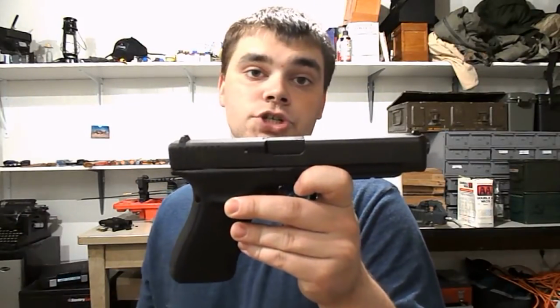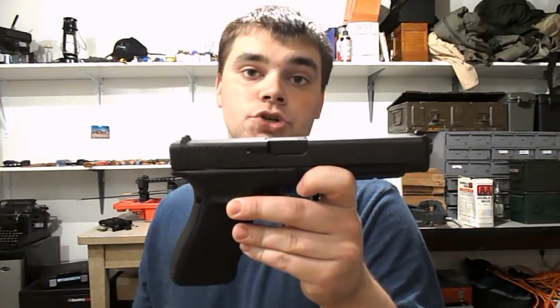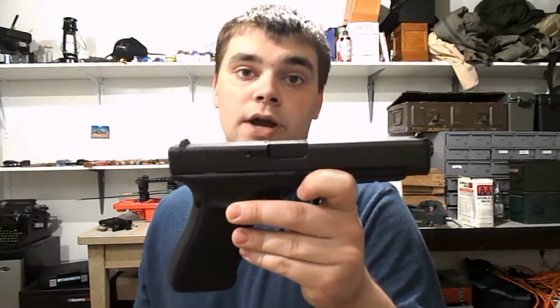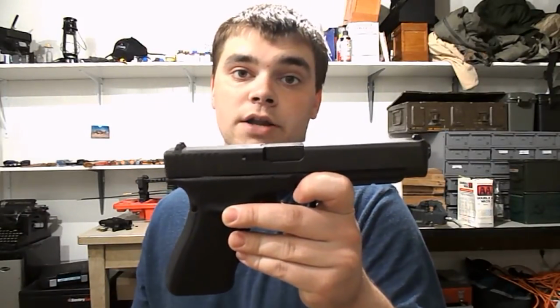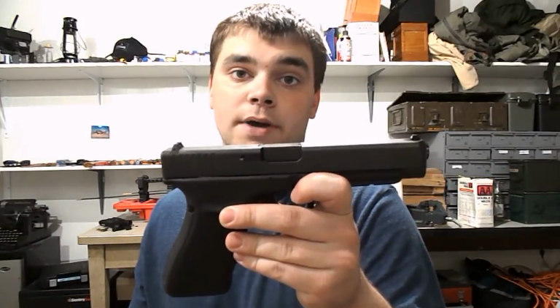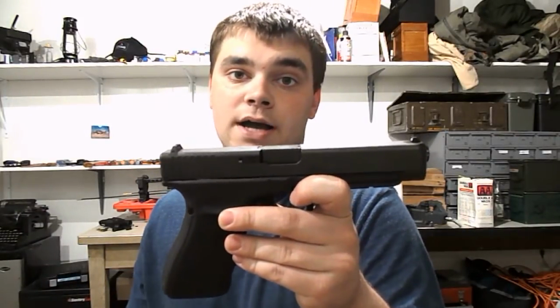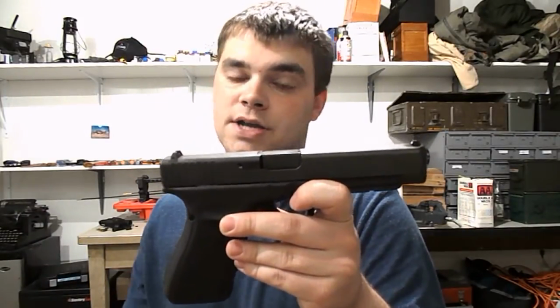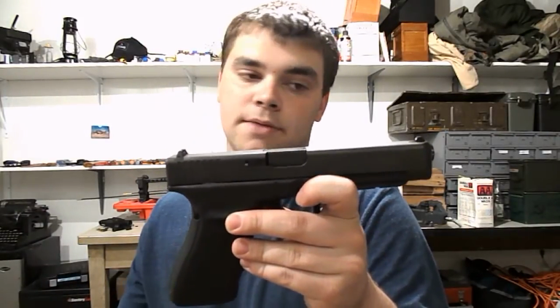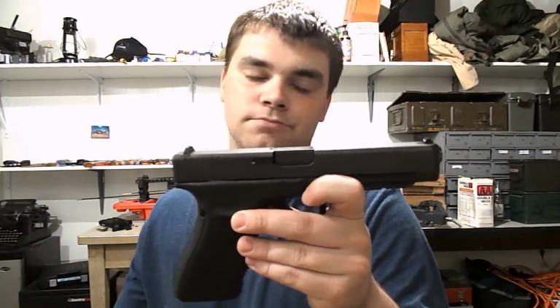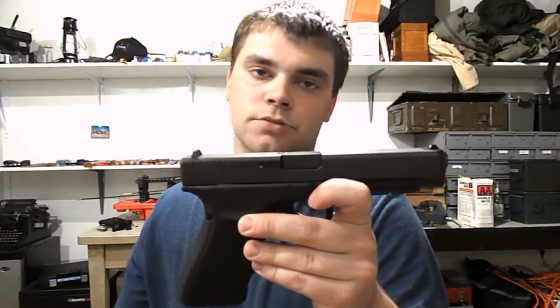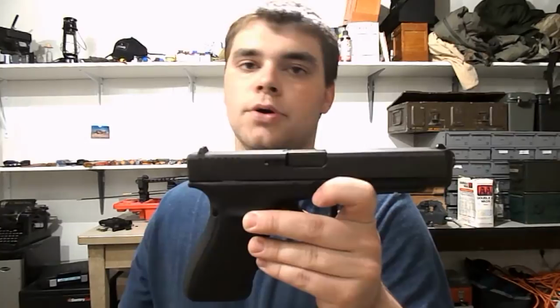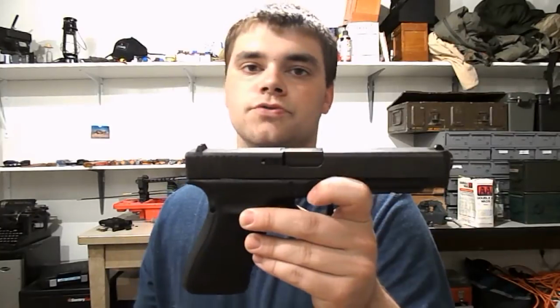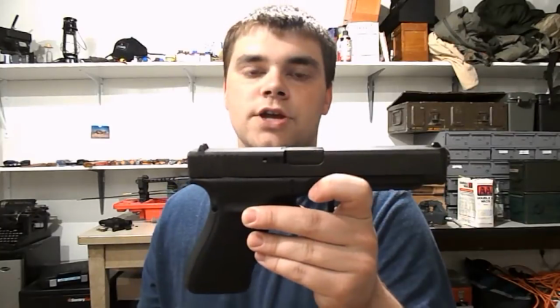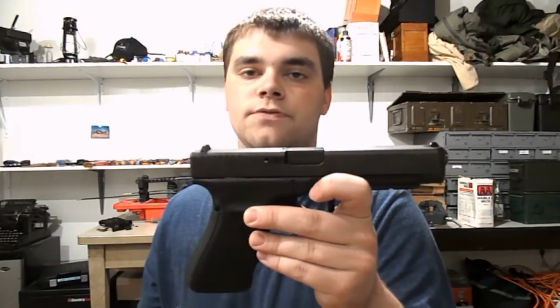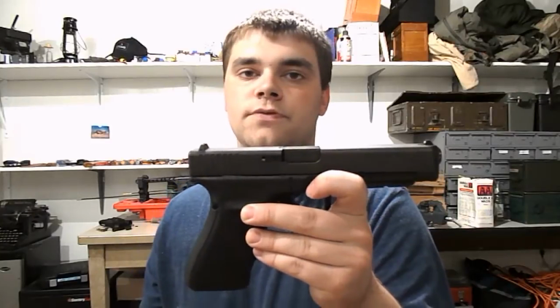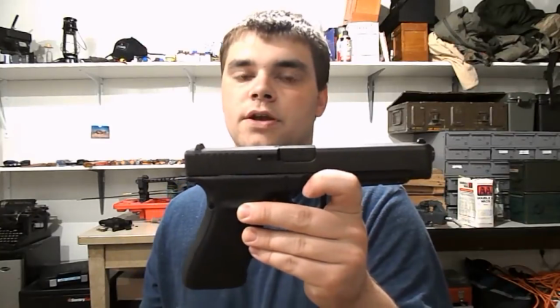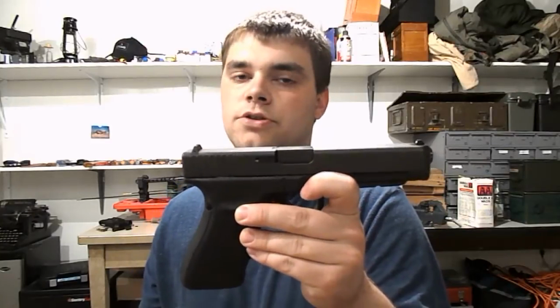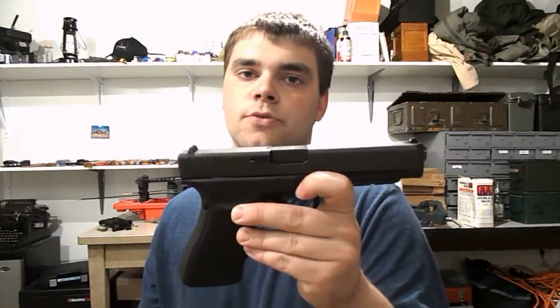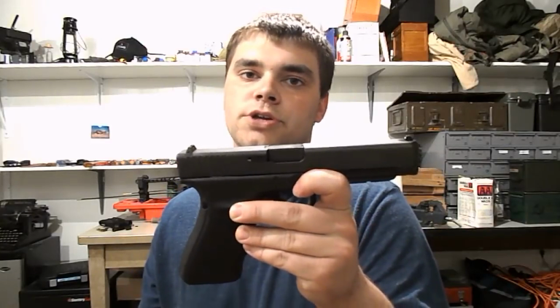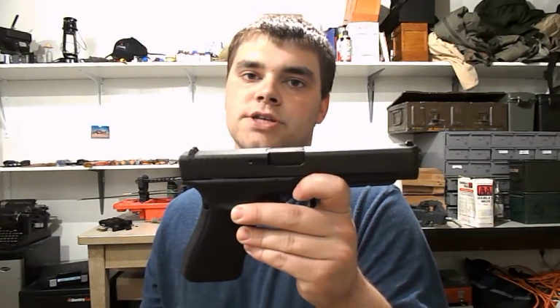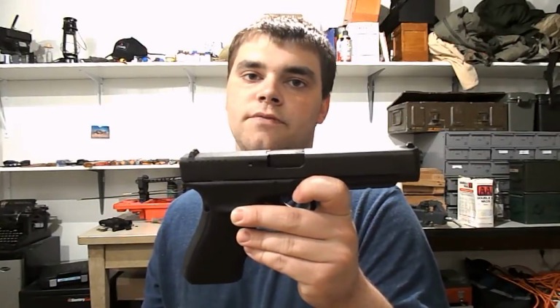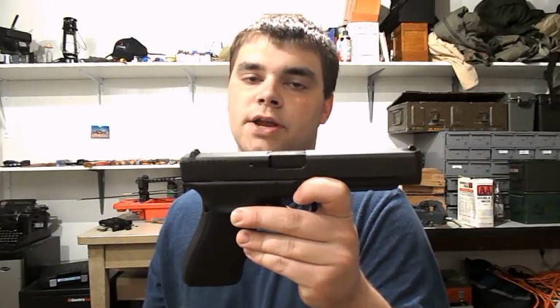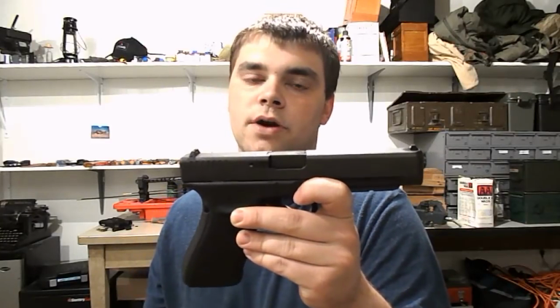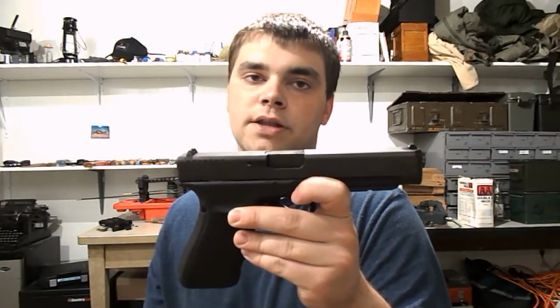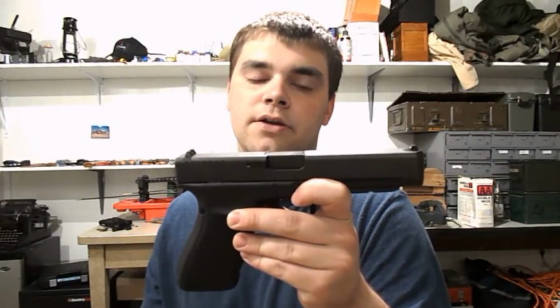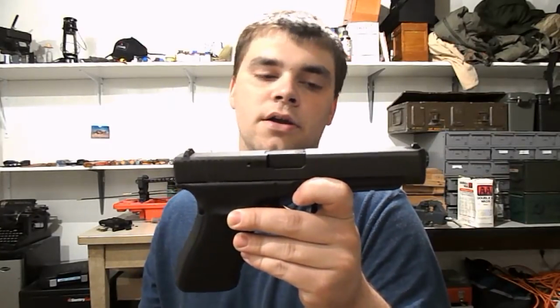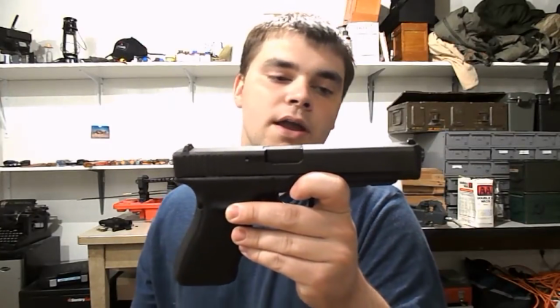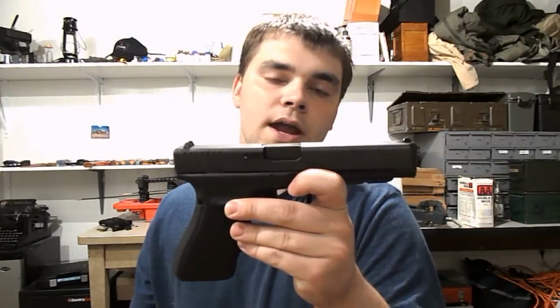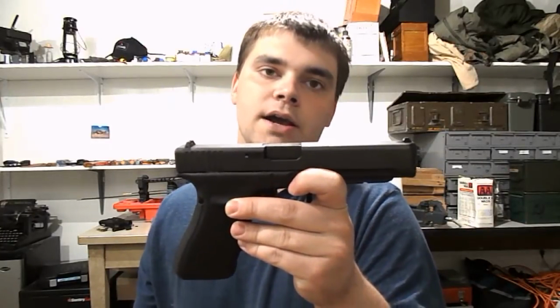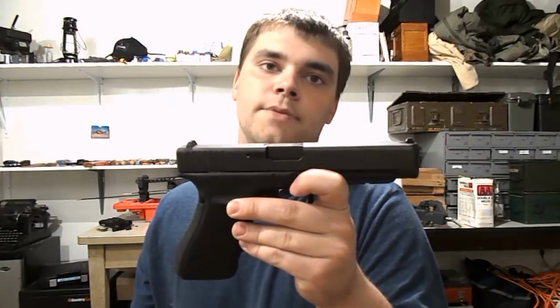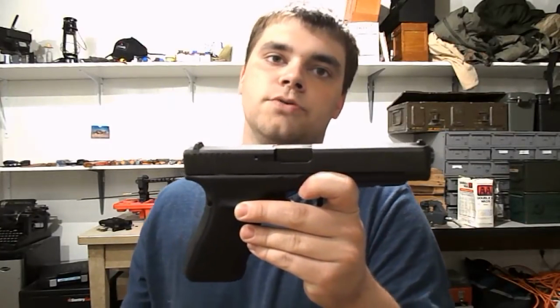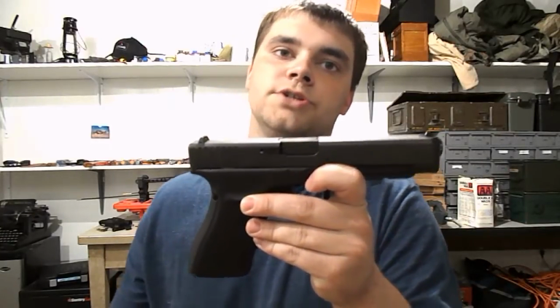Just a short out-of-the-box, kind of post-range review video. I'll do a more detailed video on it later. Any comments or questions, send me a message.